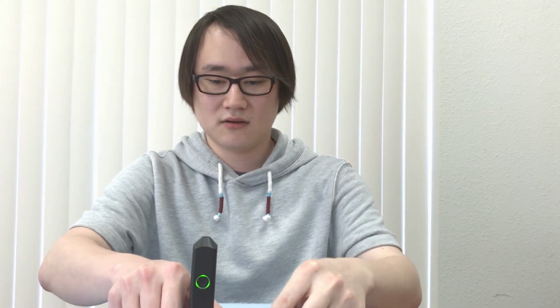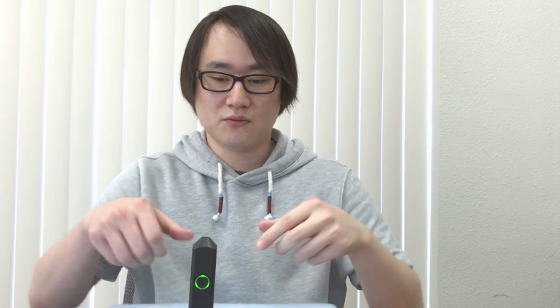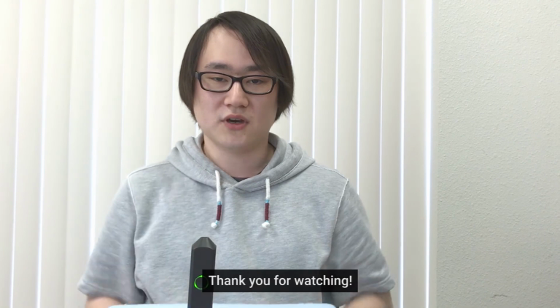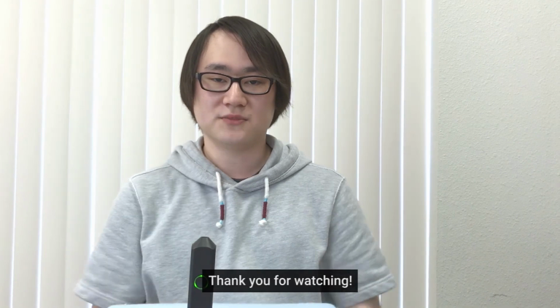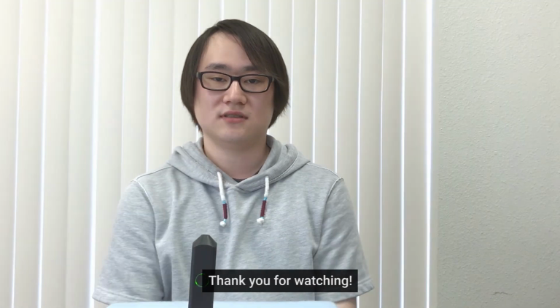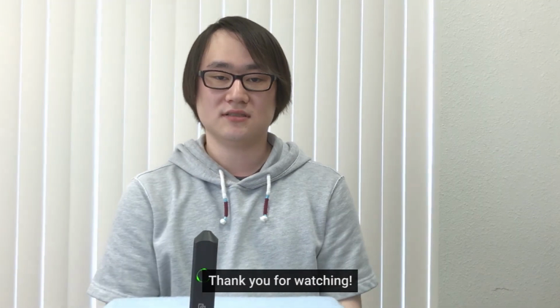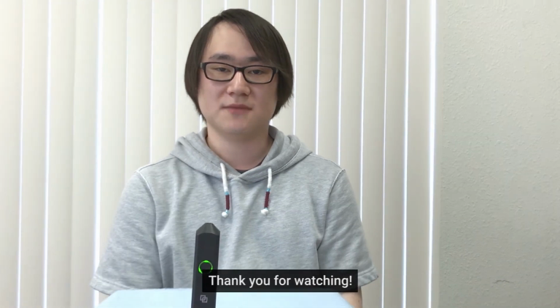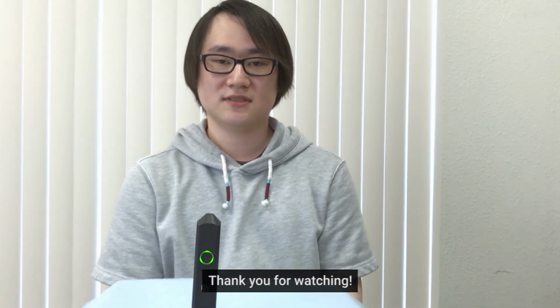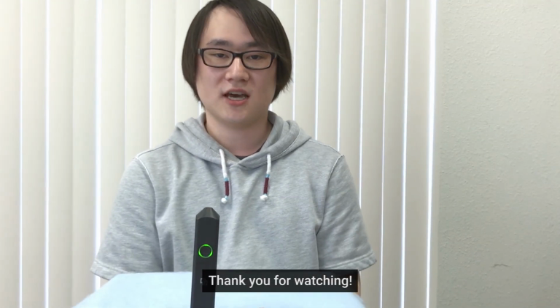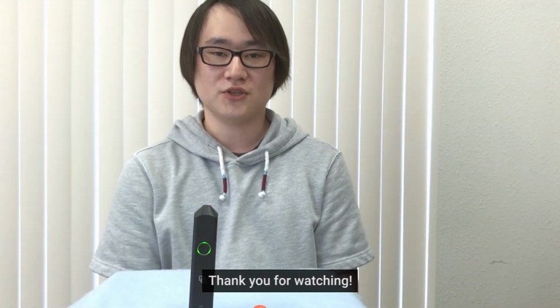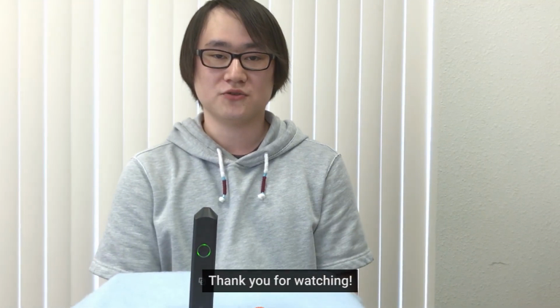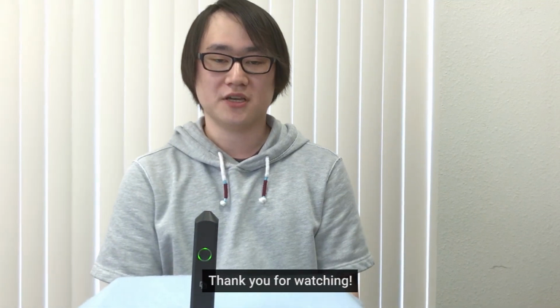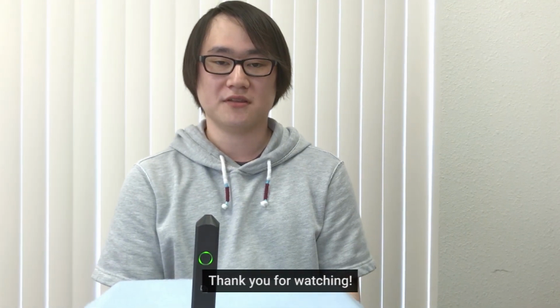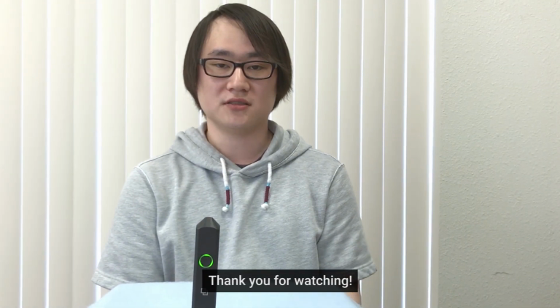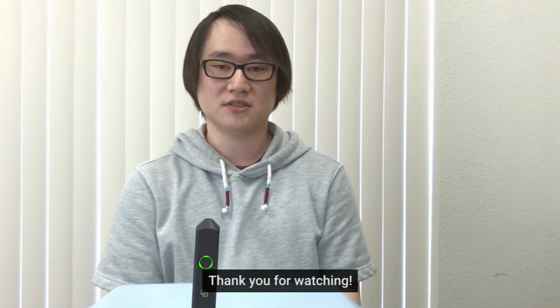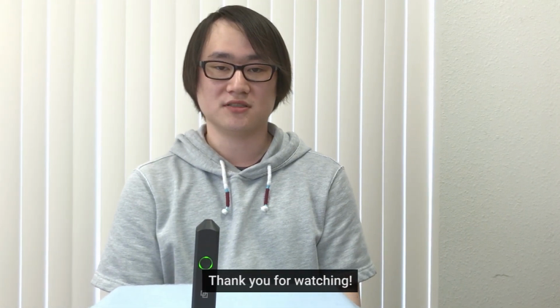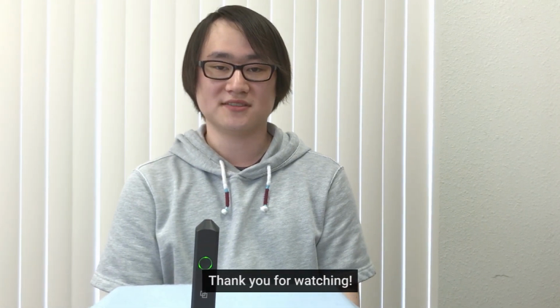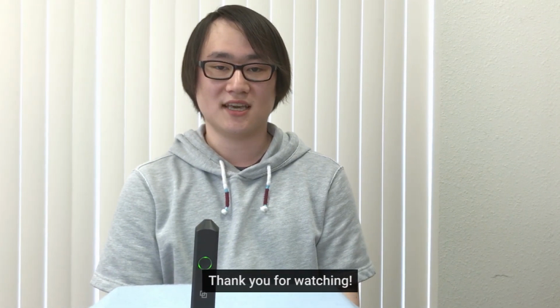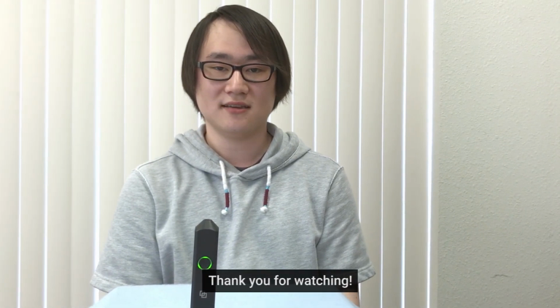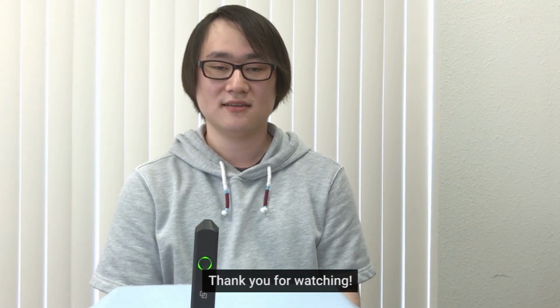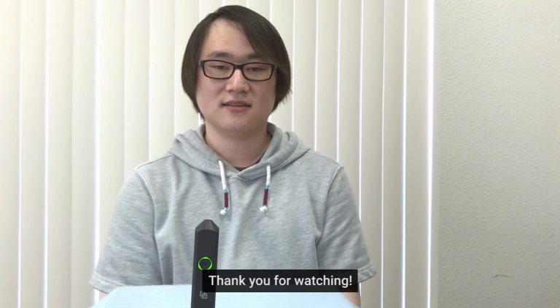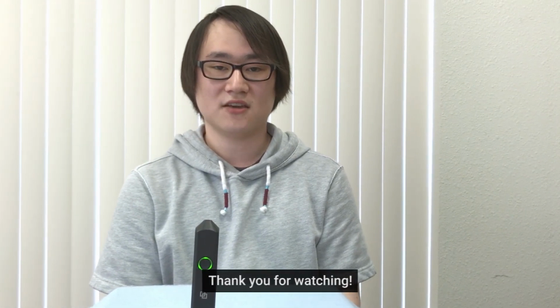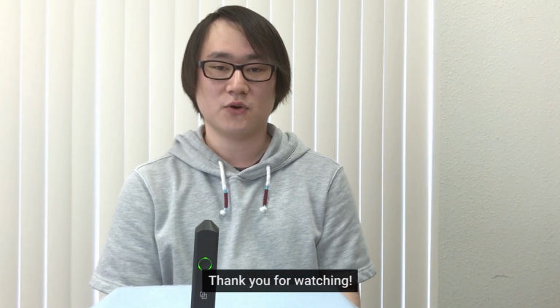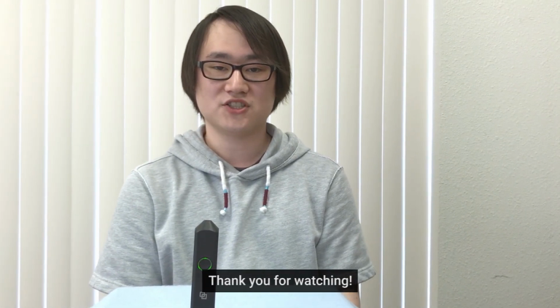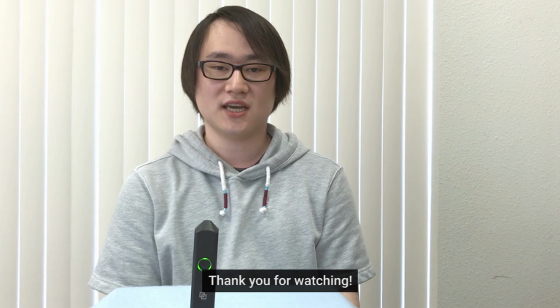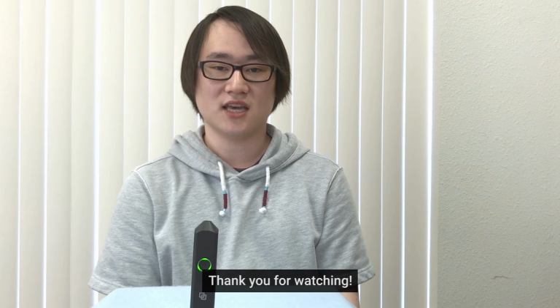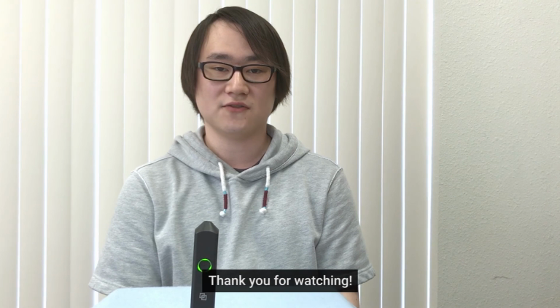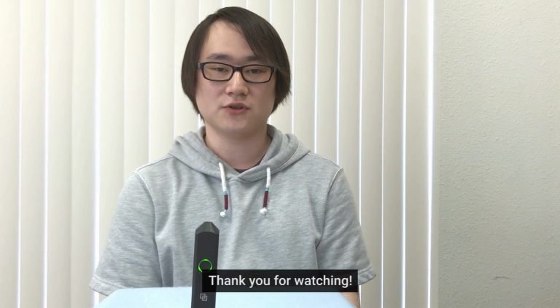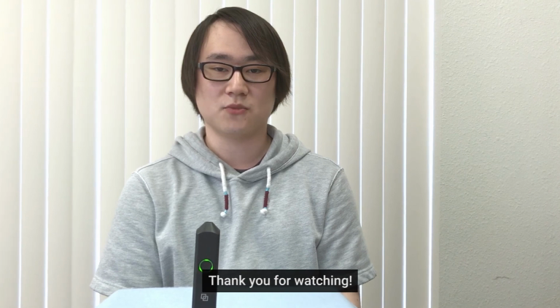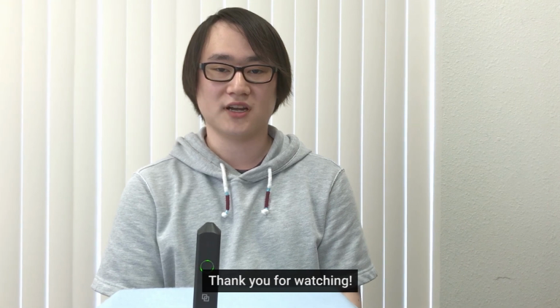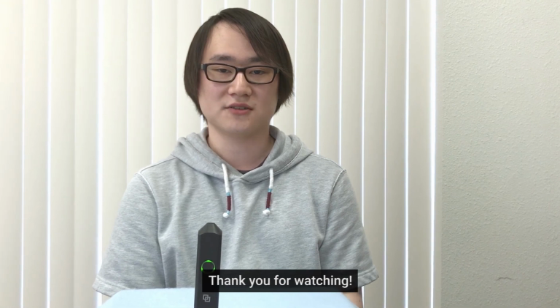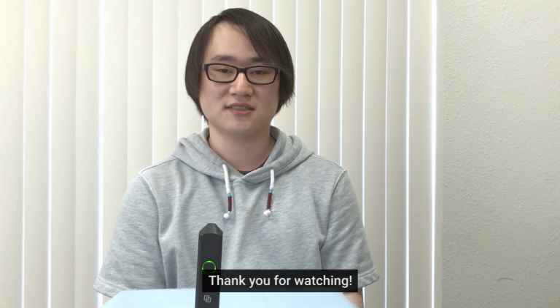We hope these tips help you create great things with LinkSquare SDK. Thank you for watching and thank you for supporting our Kickstarter.